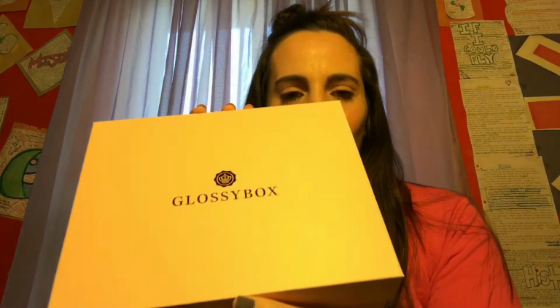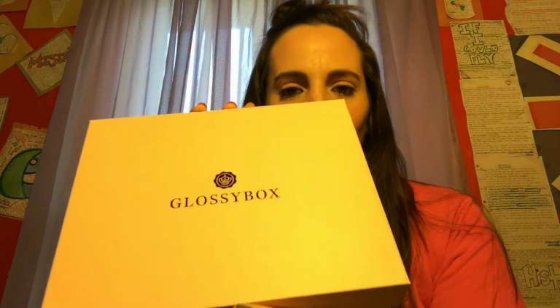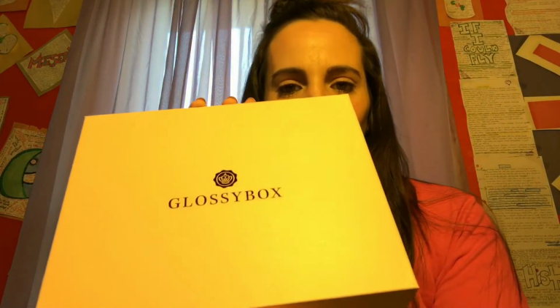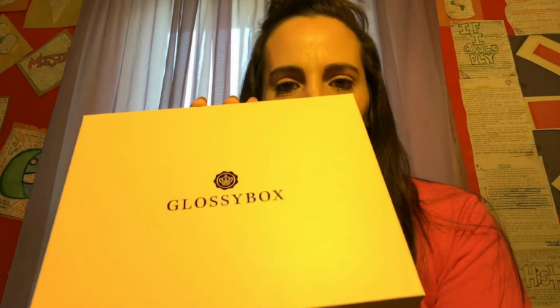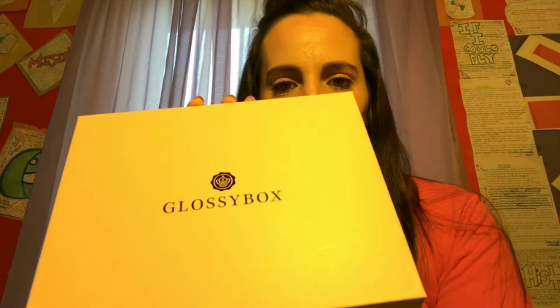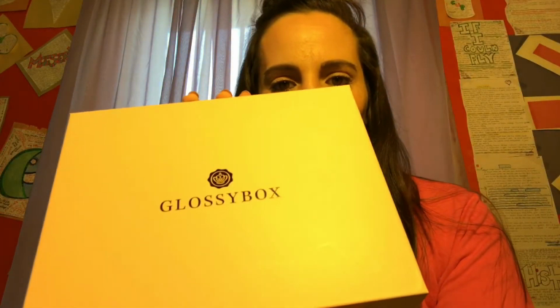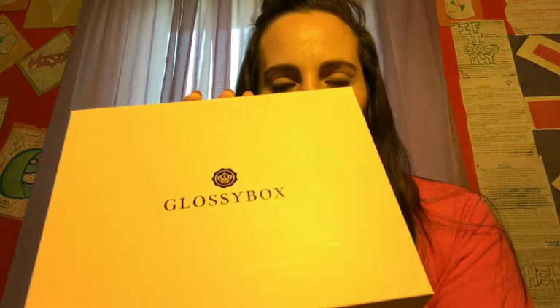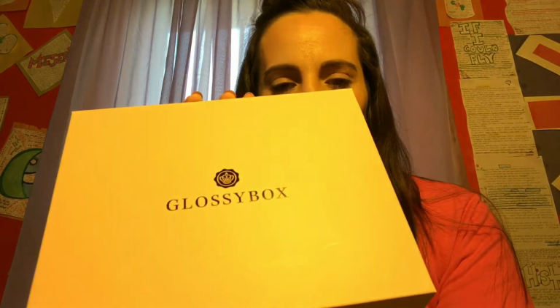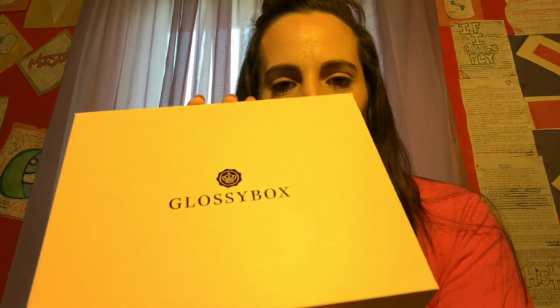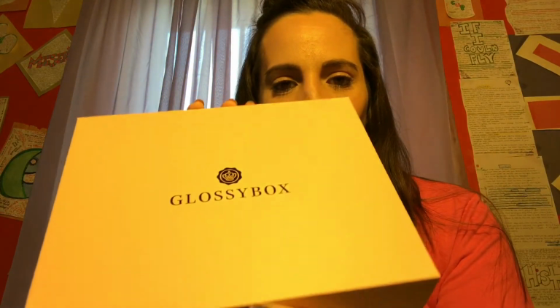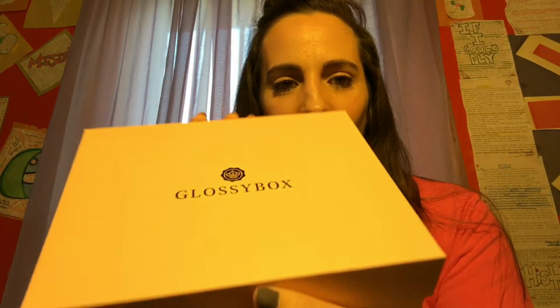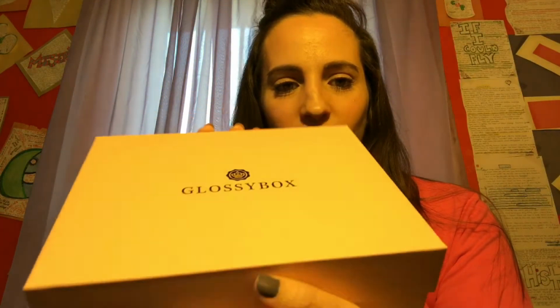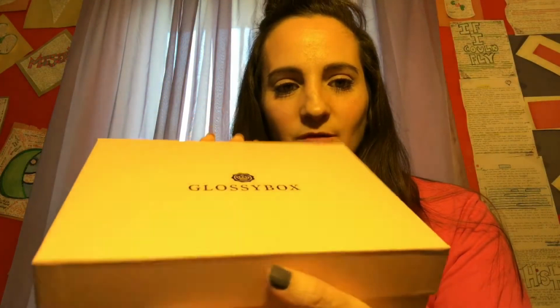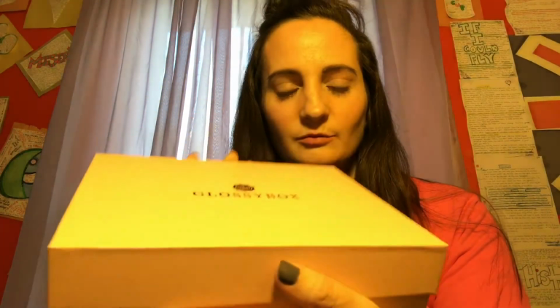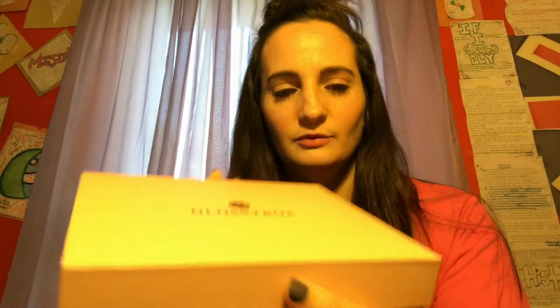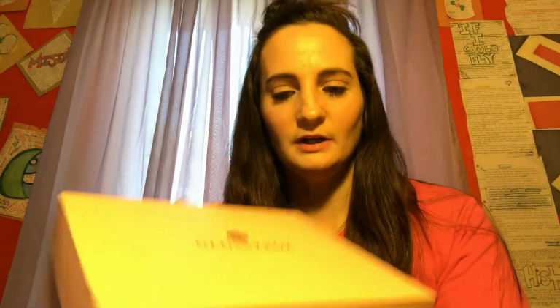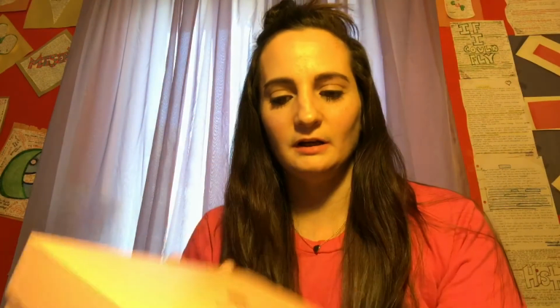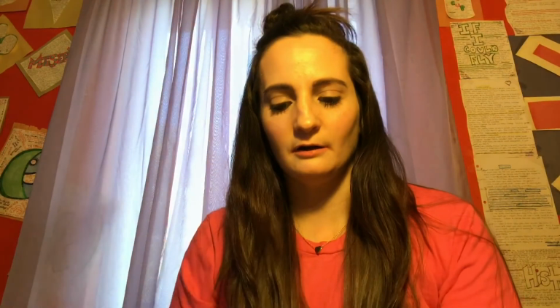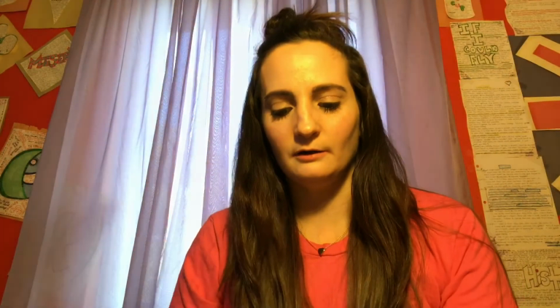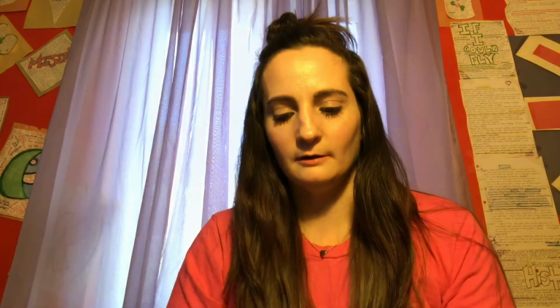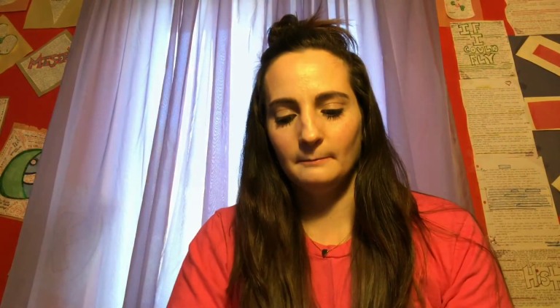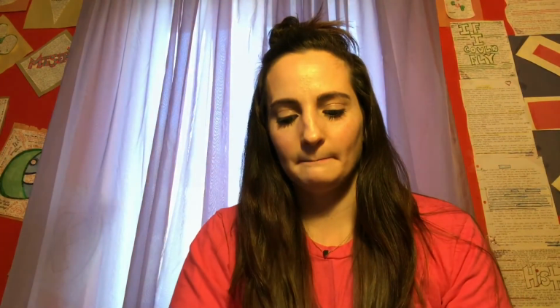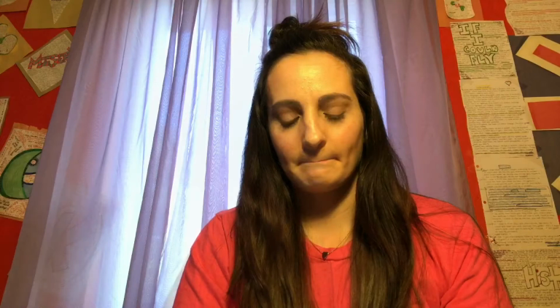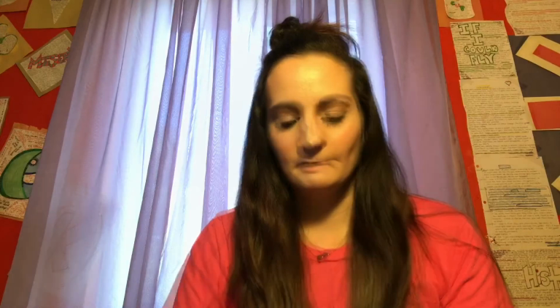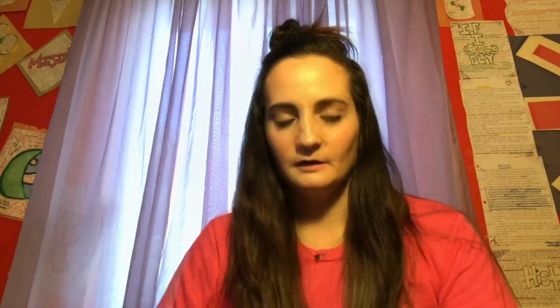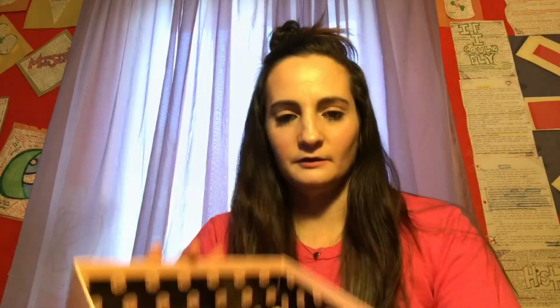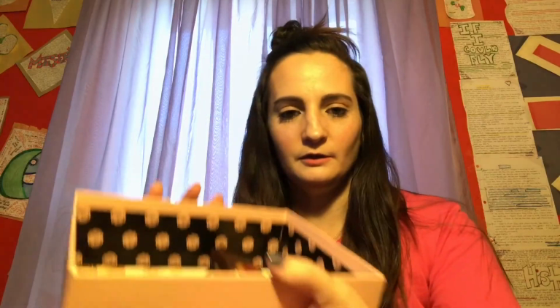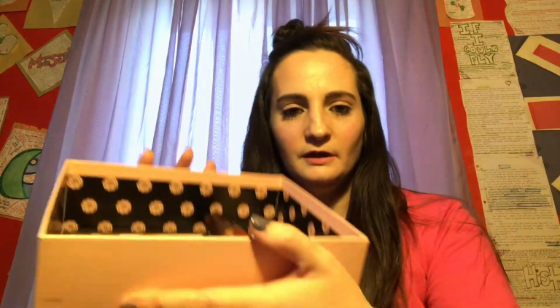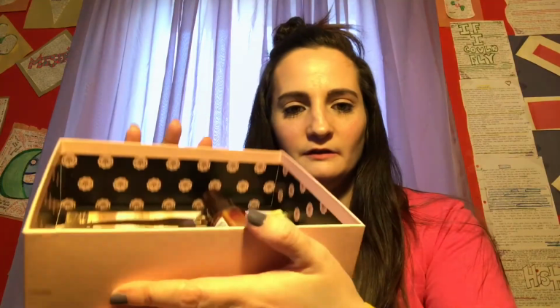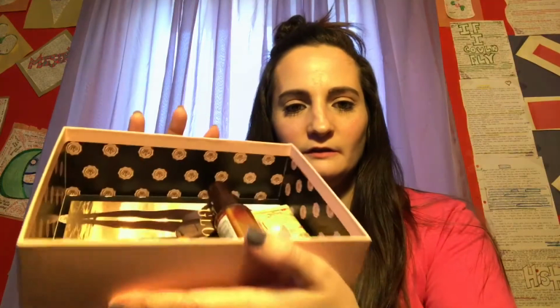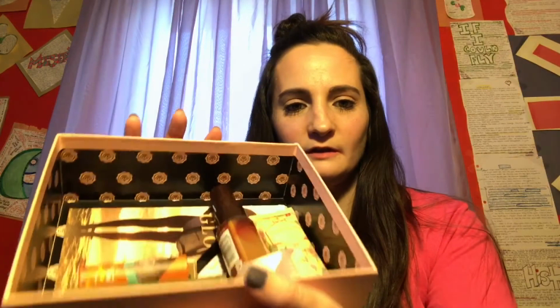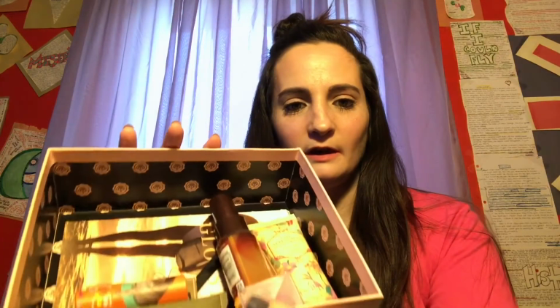It's a very light pink, pretty color. There's lots of goodies inside.